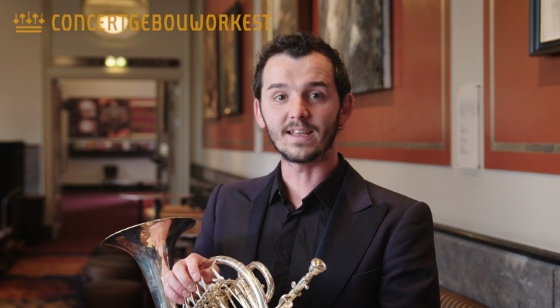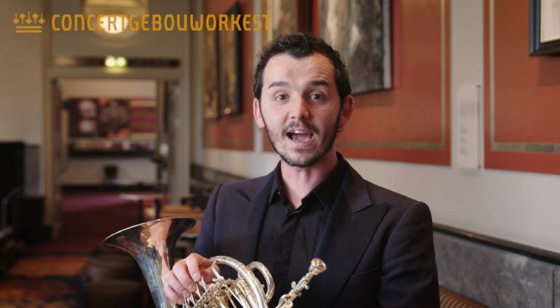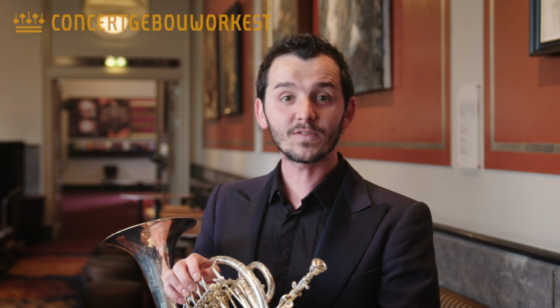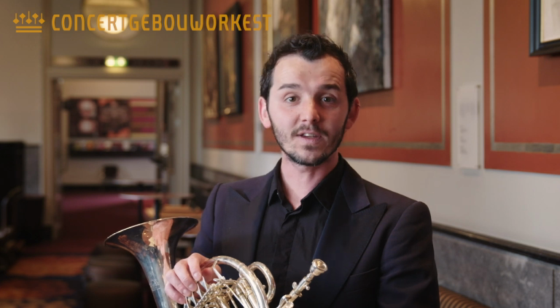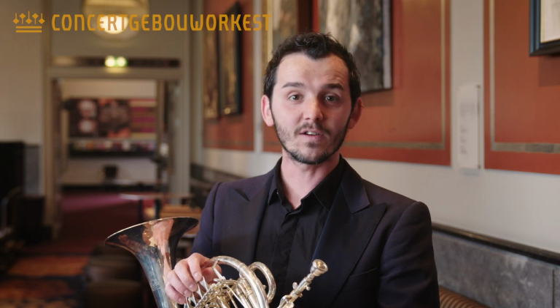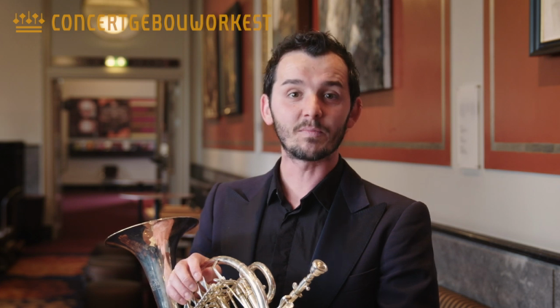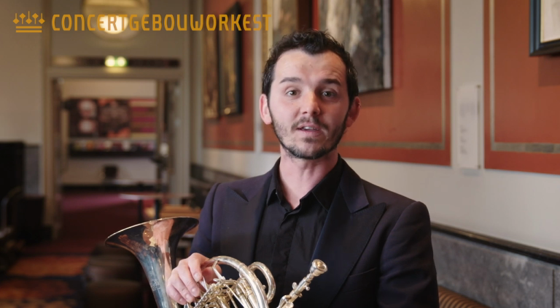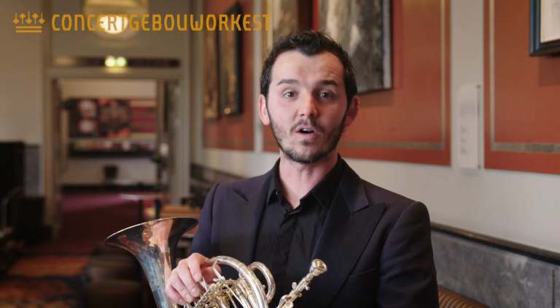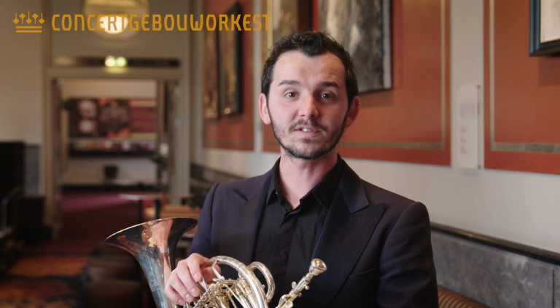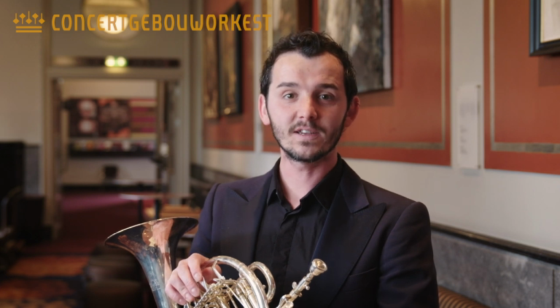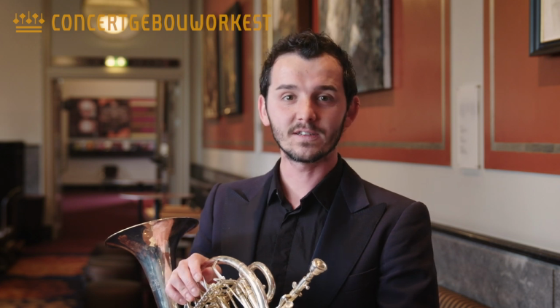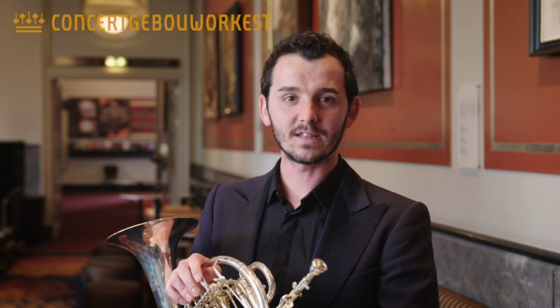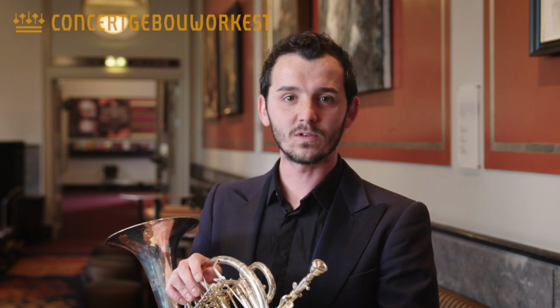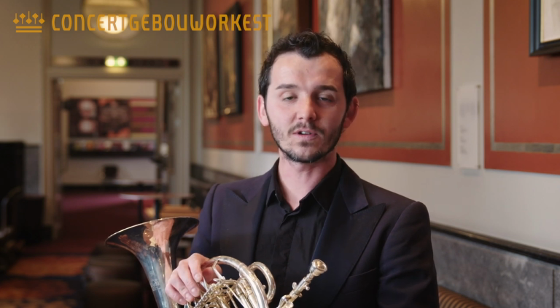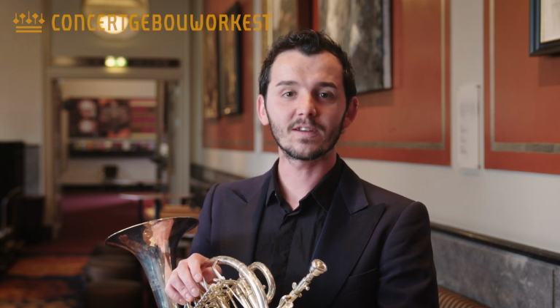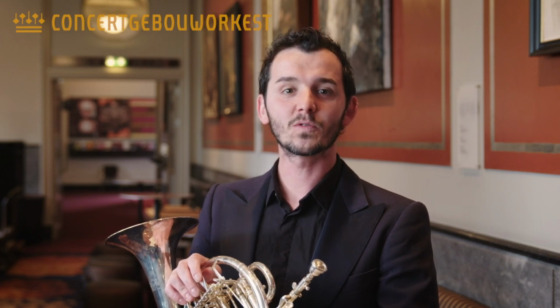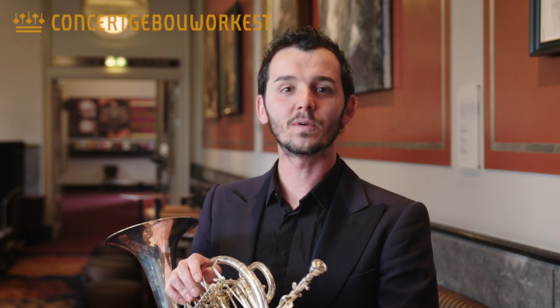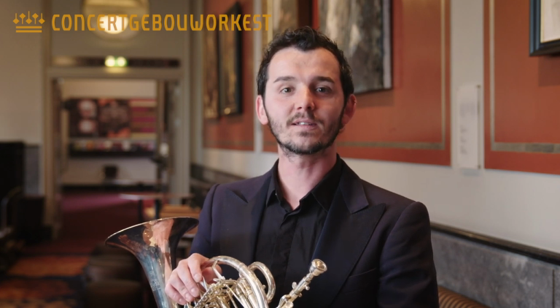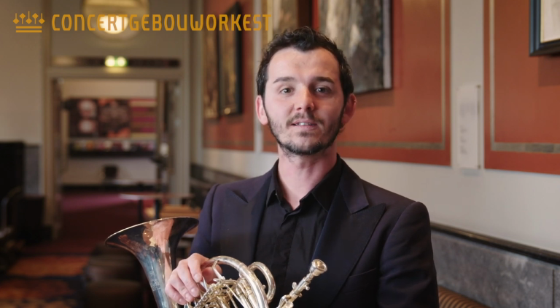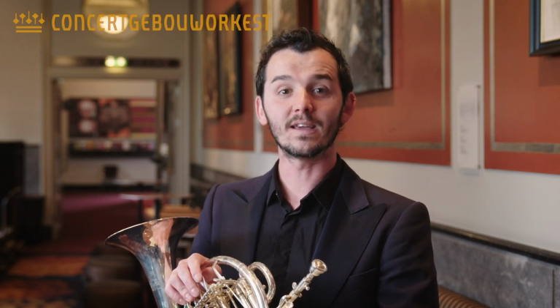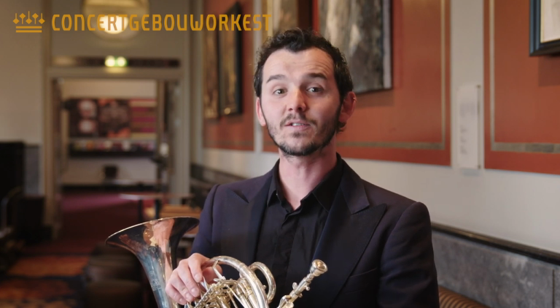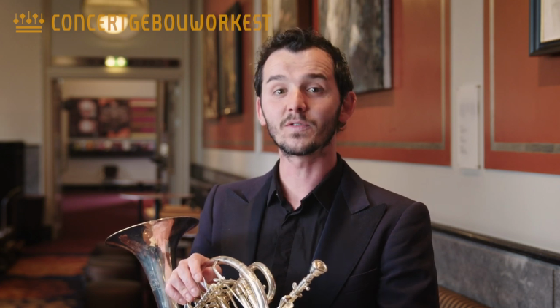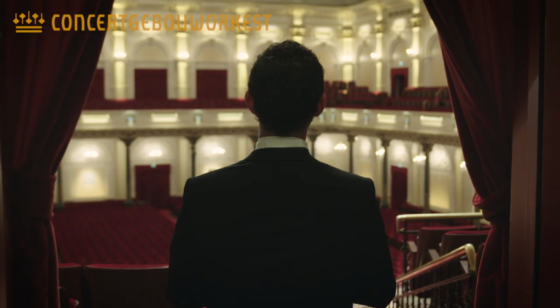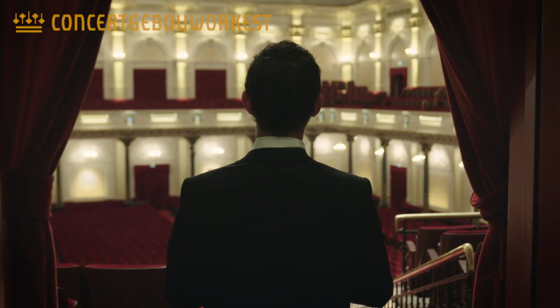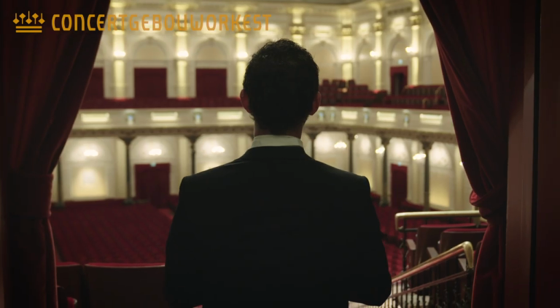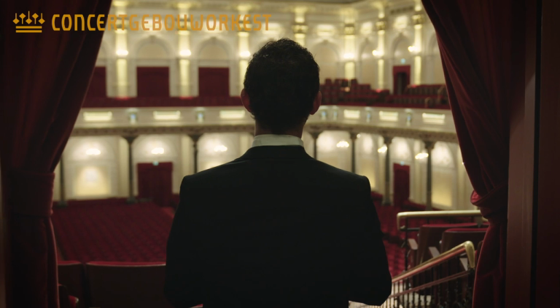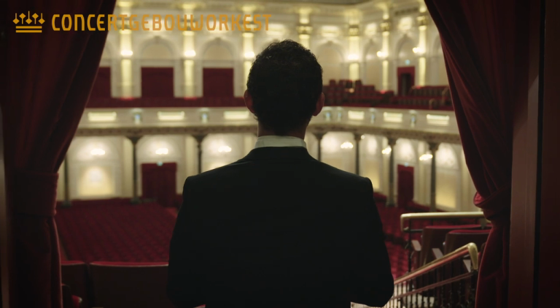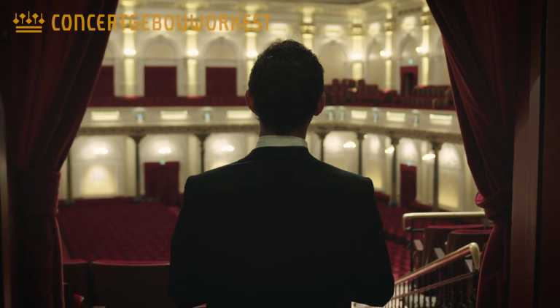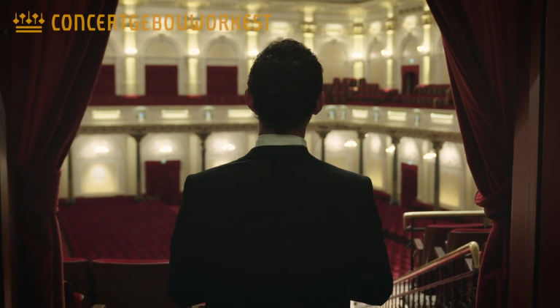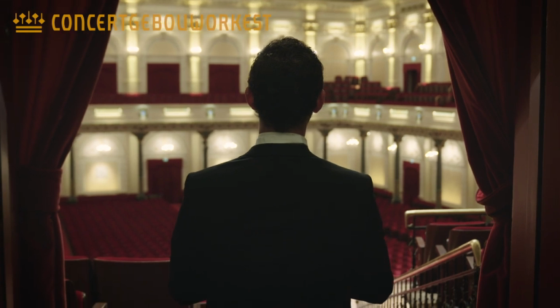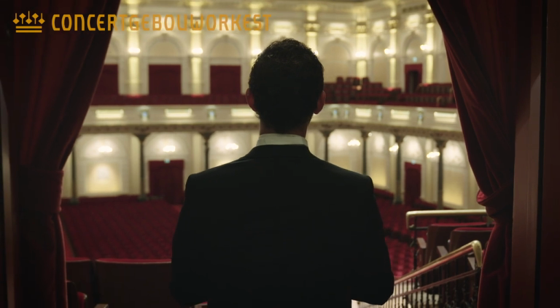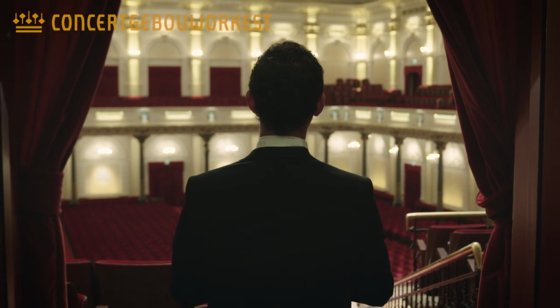The nice thing about playing offstage is that you don't have to wait until the end of the concert to have a nice beer.